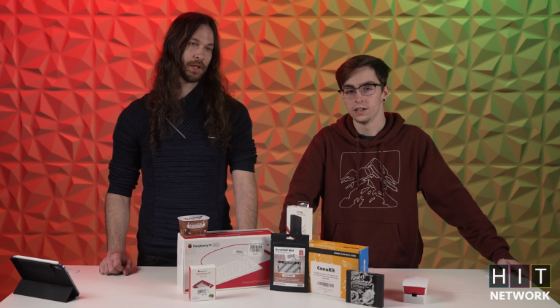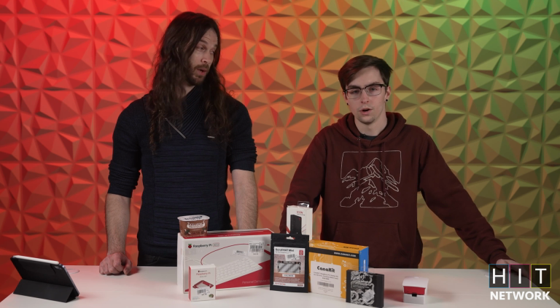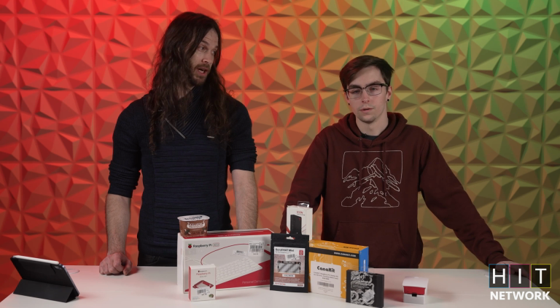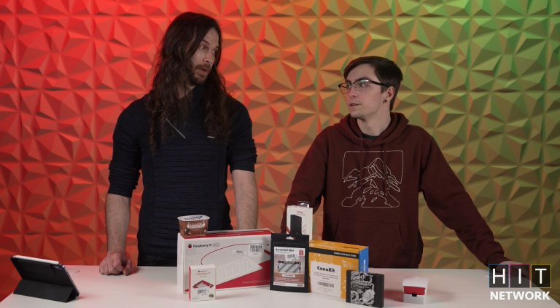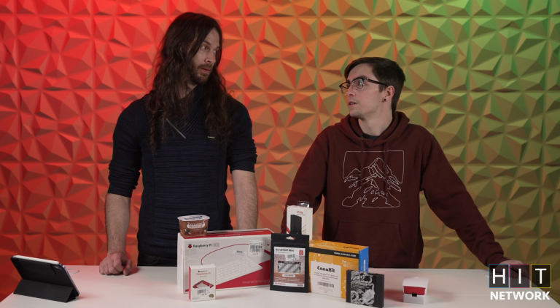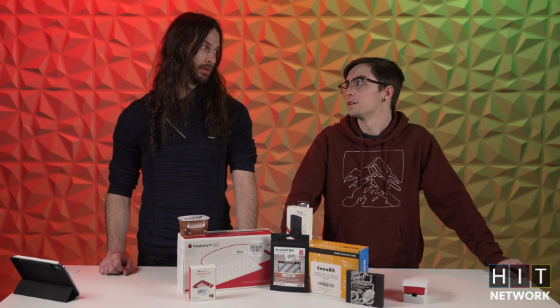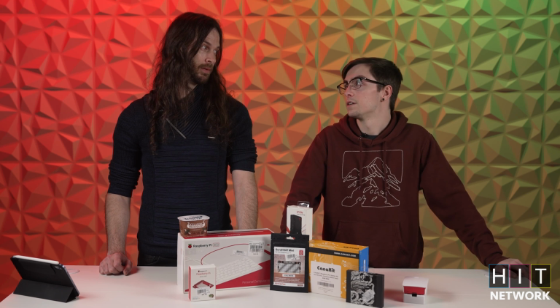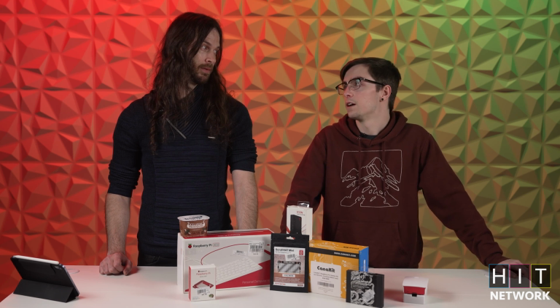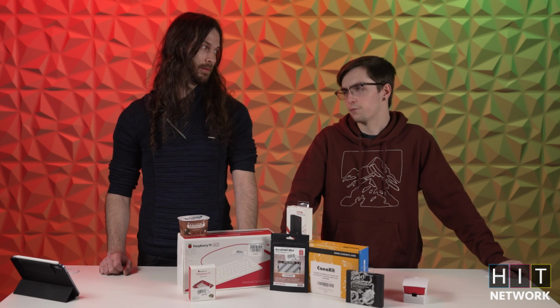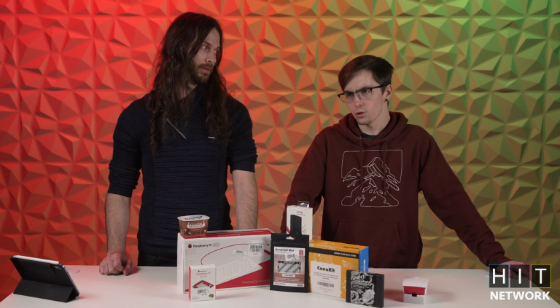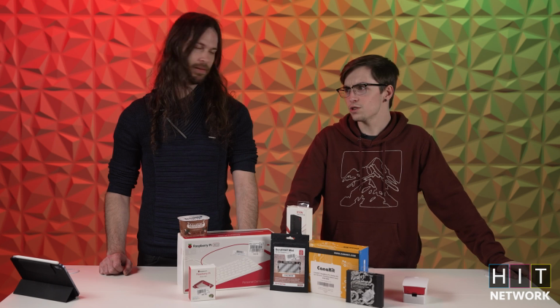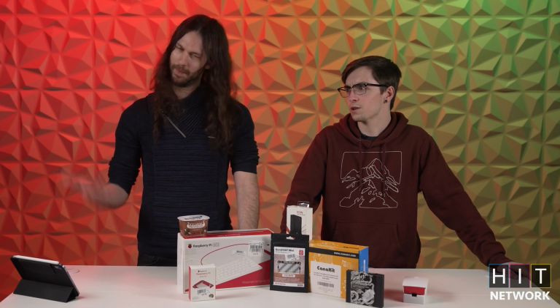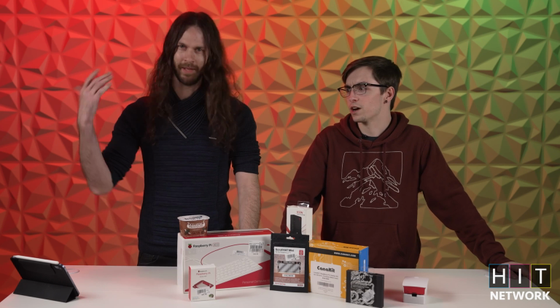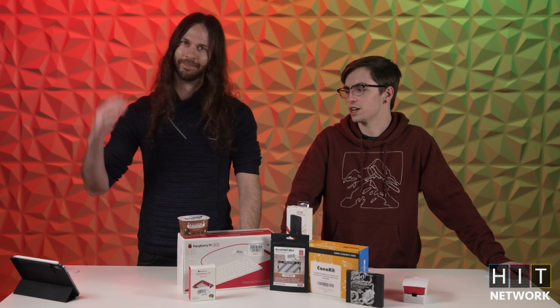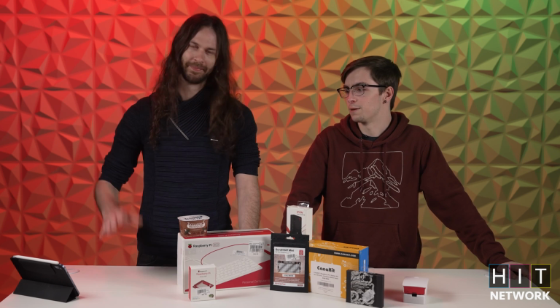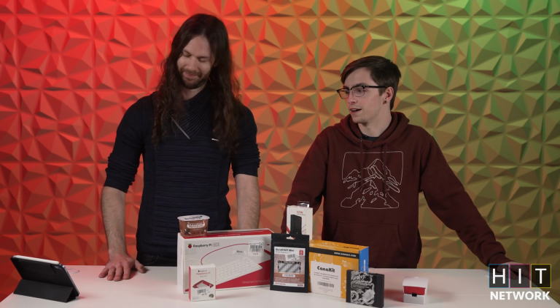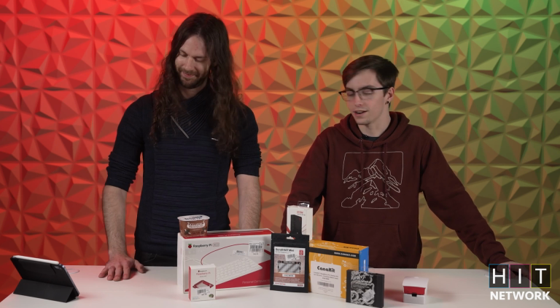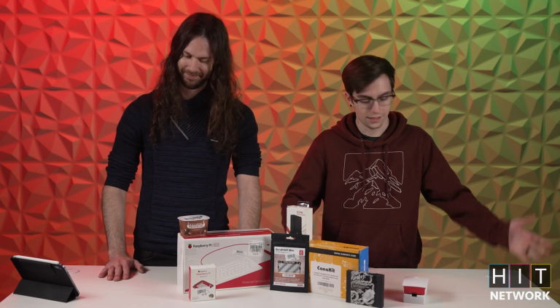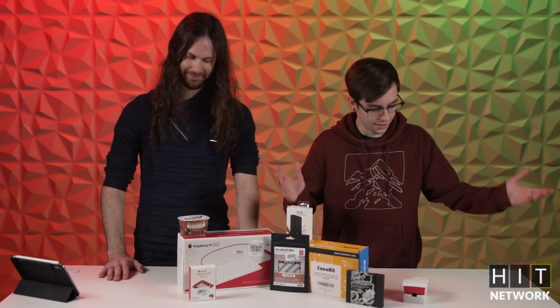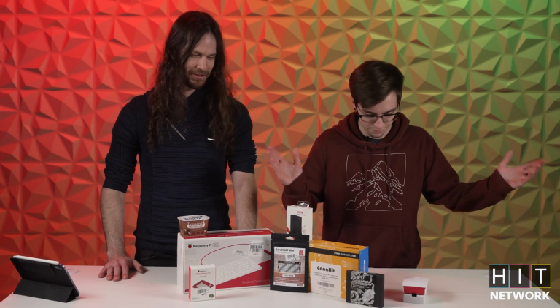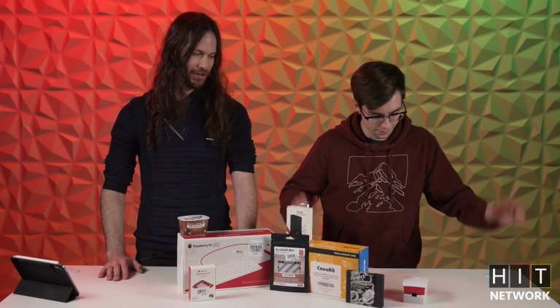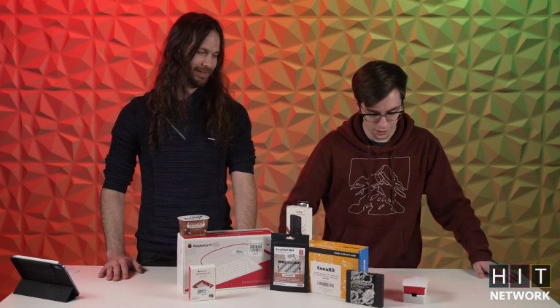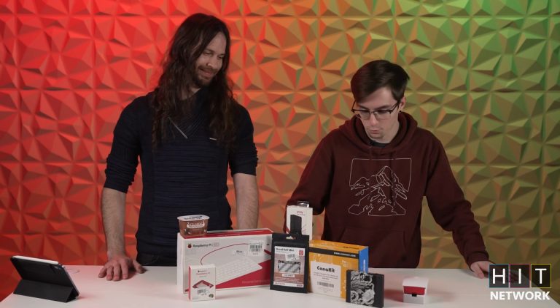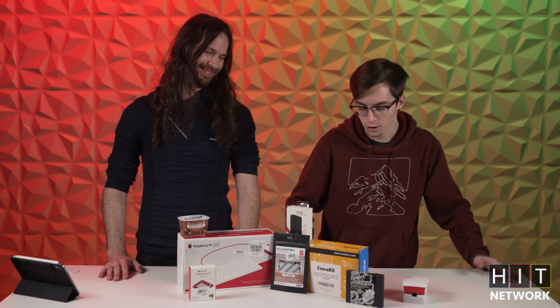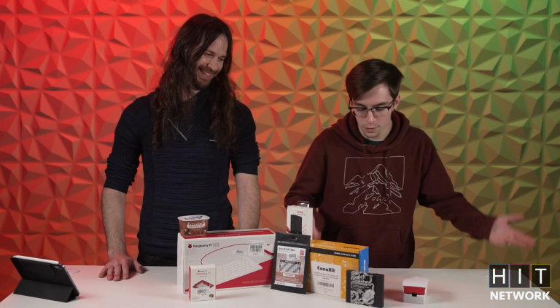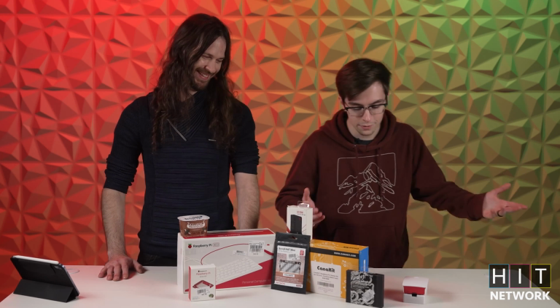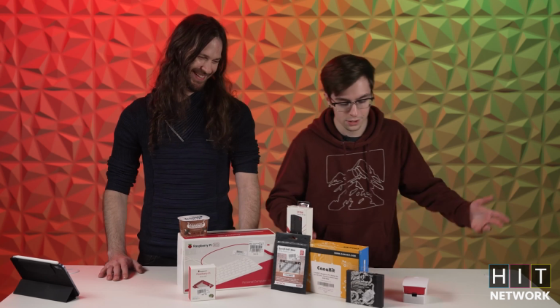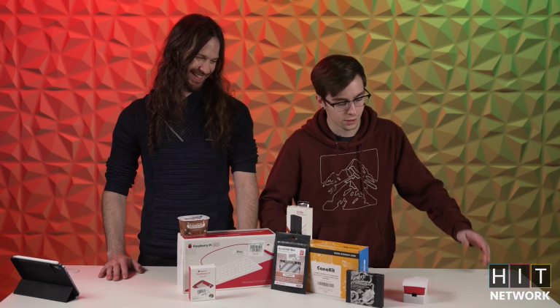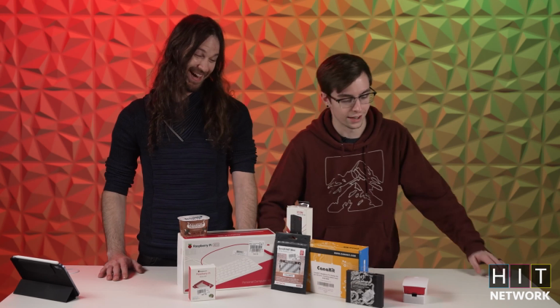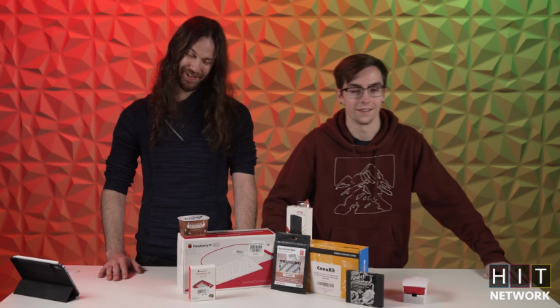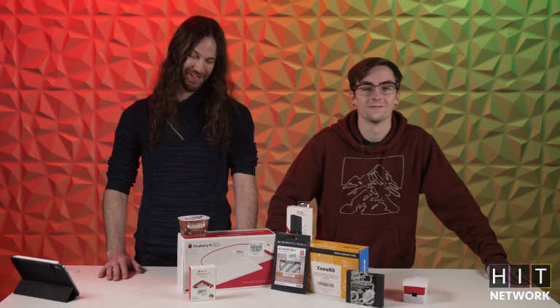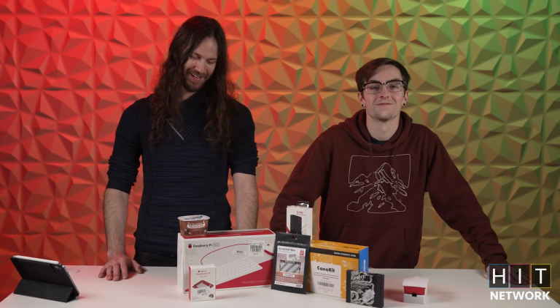Can you watch anime? Of course you can watch anime. So should we break into these and see what they are?